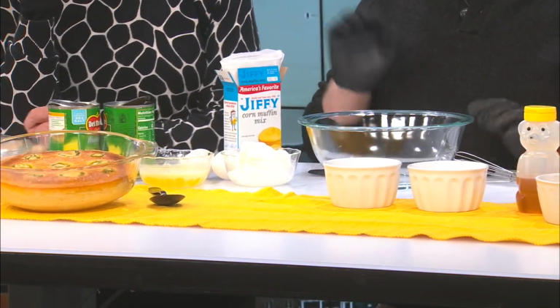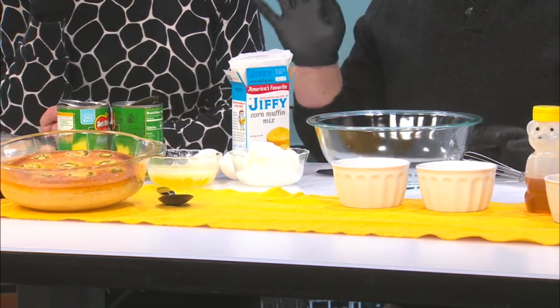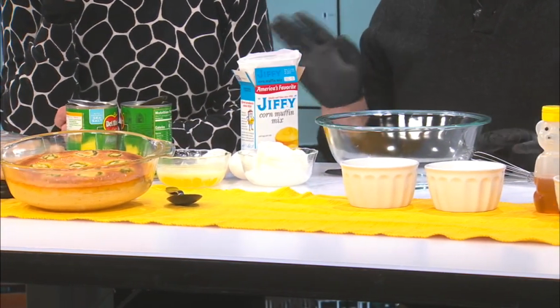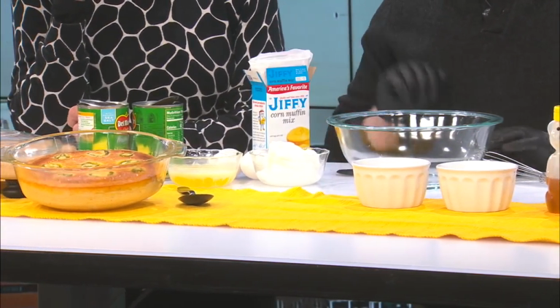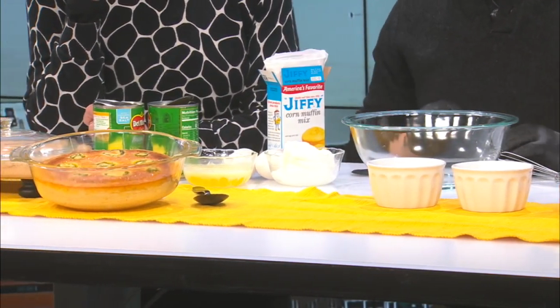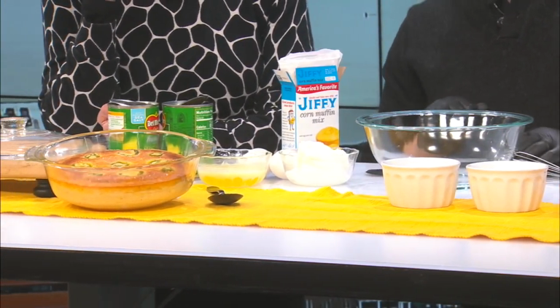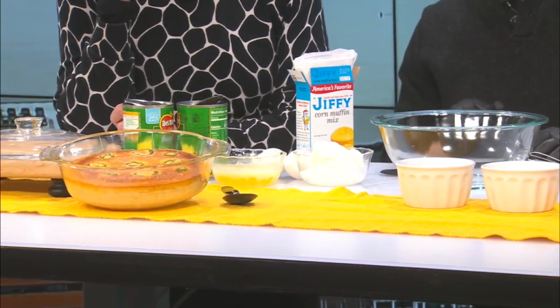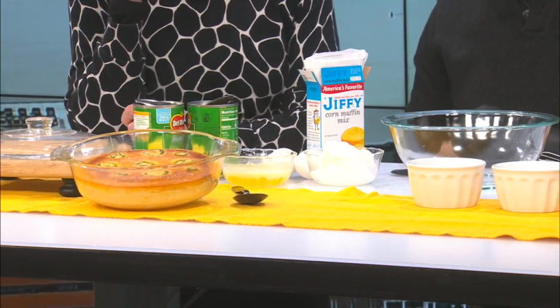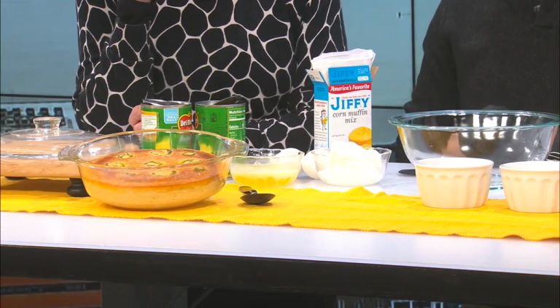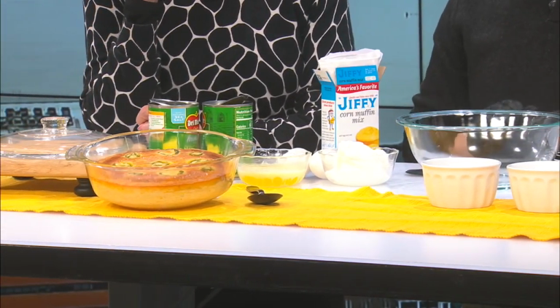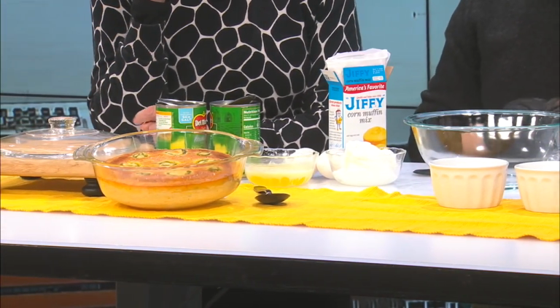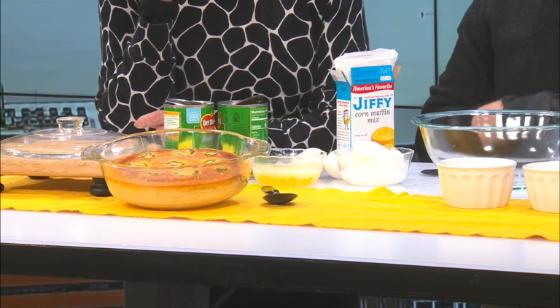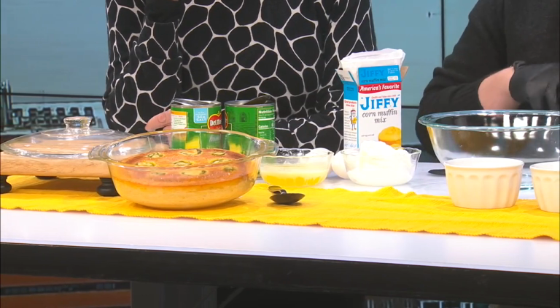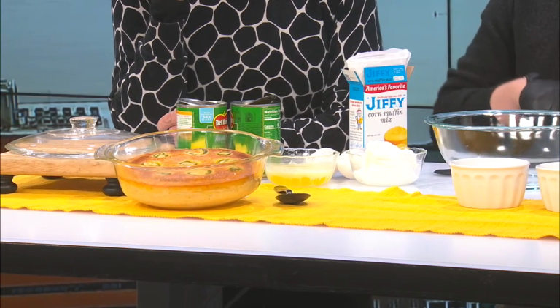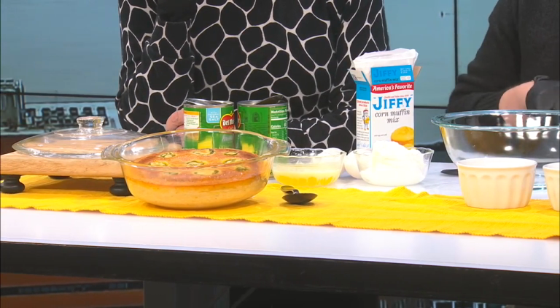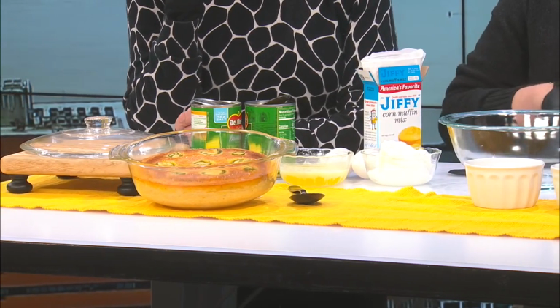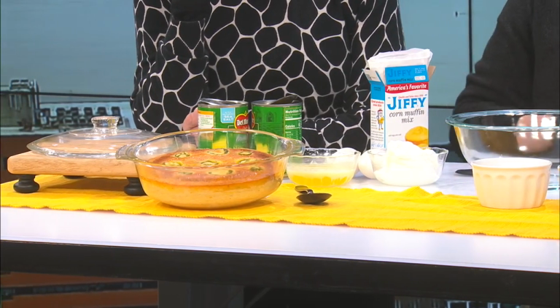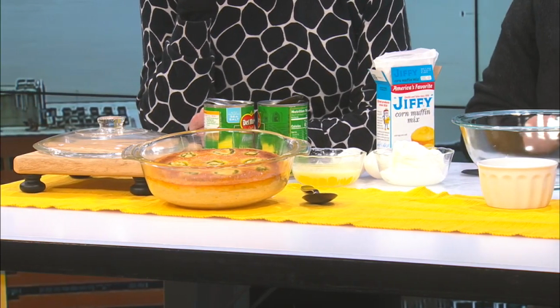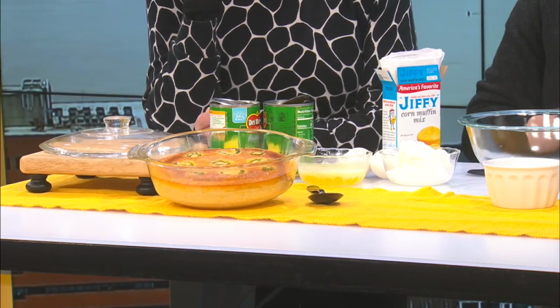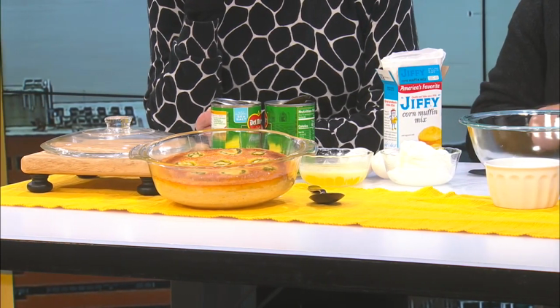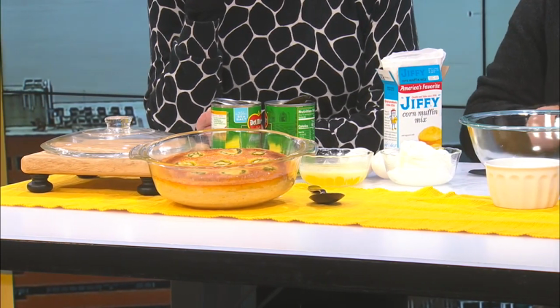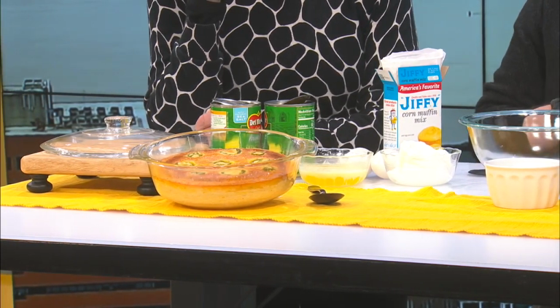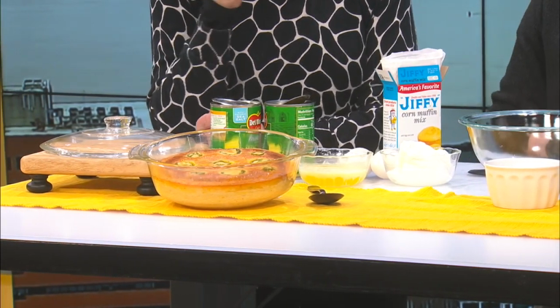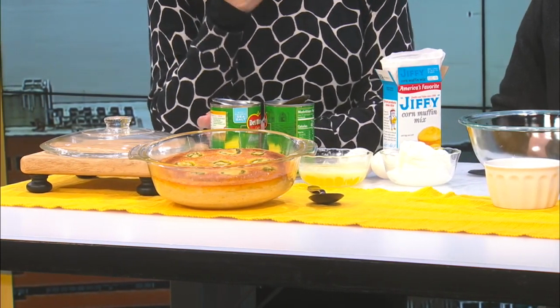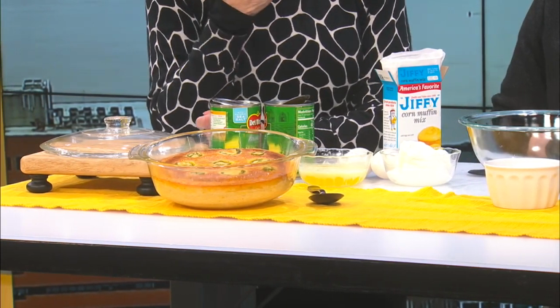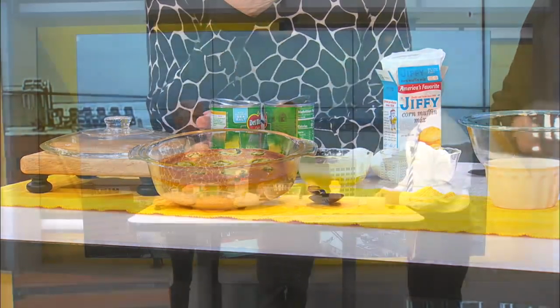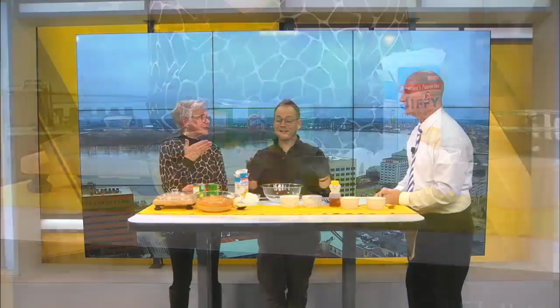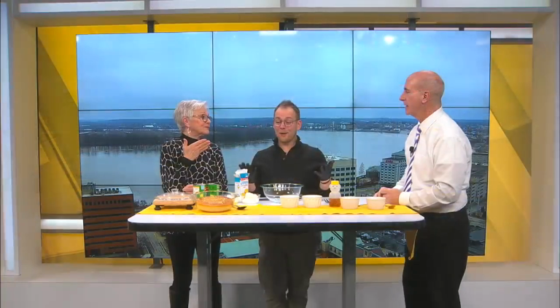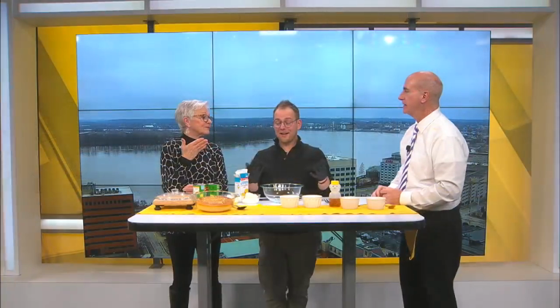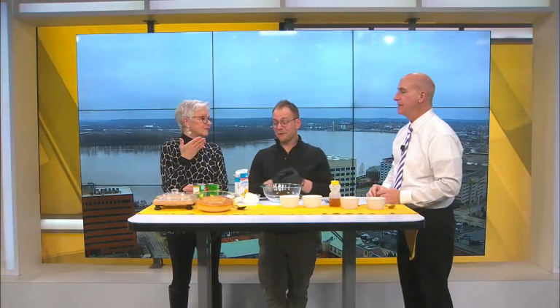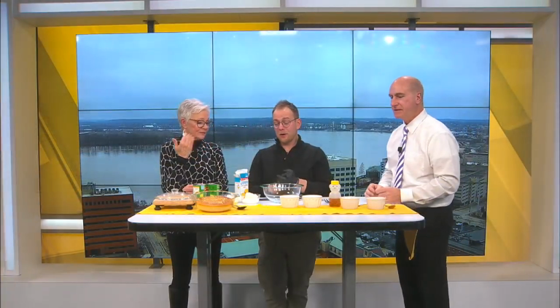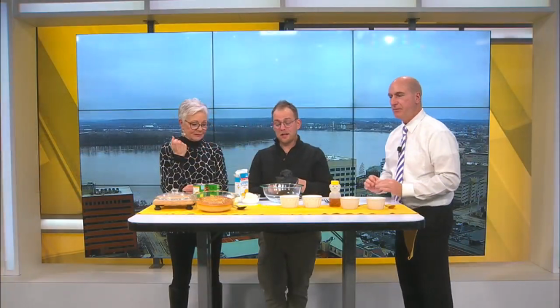Of course, there's some sweet corn in there — it is sweet. But it looks like a pretty simple recipe, as always. Keep it simple.